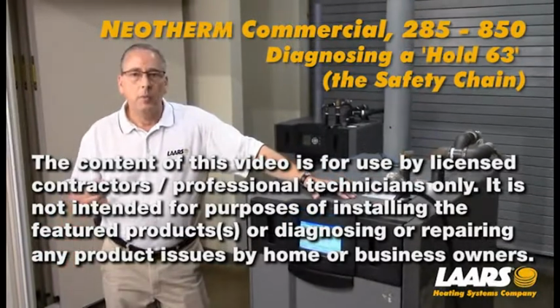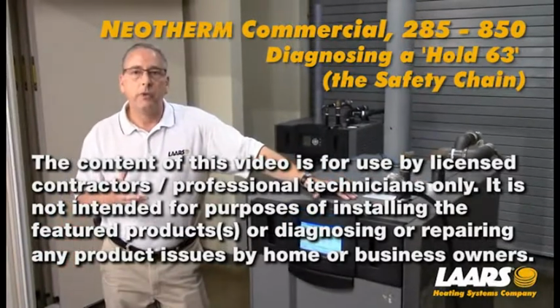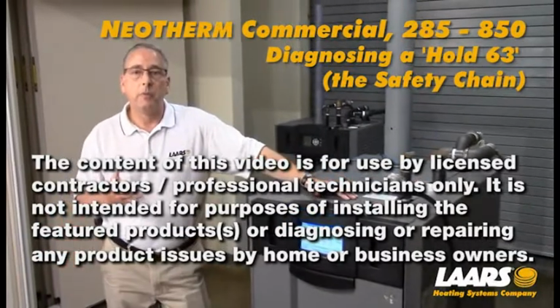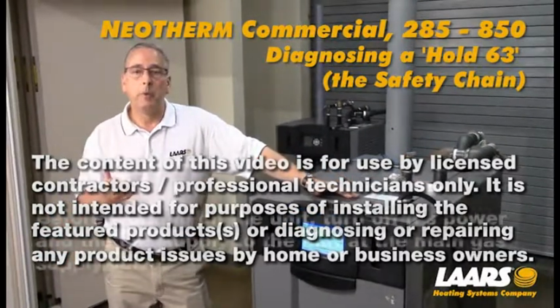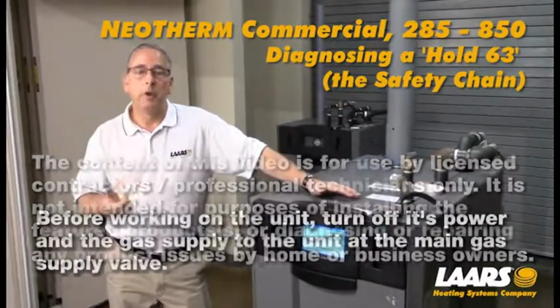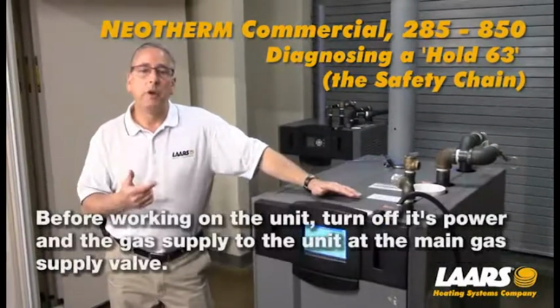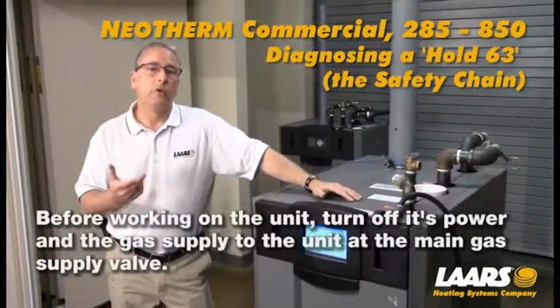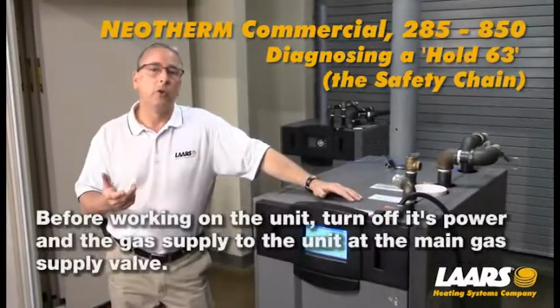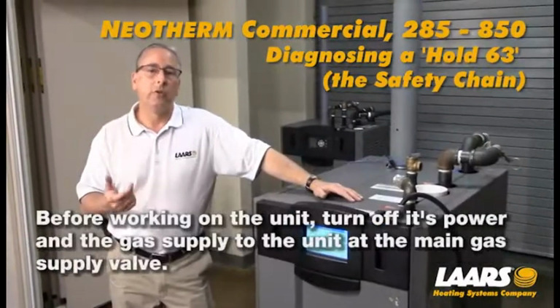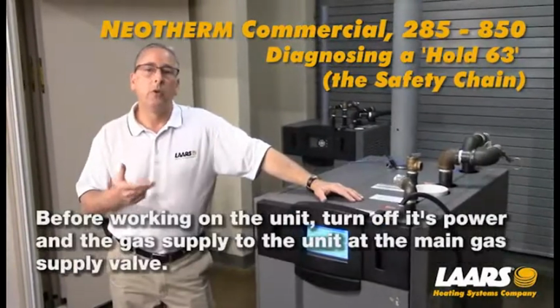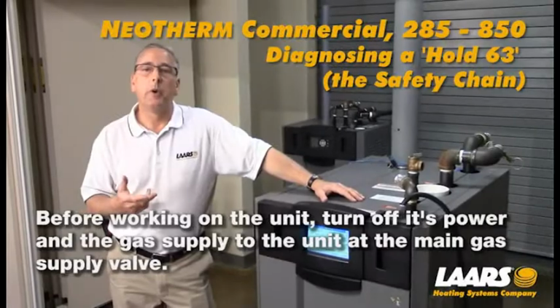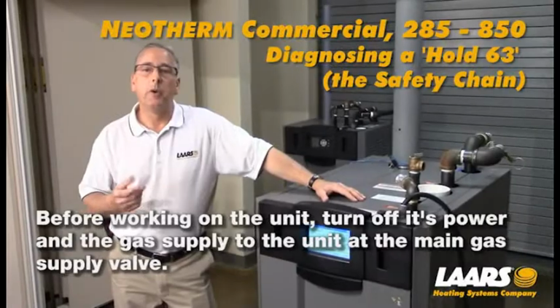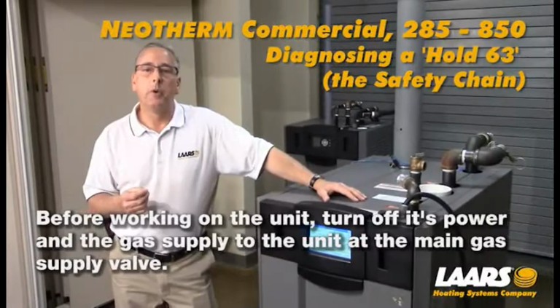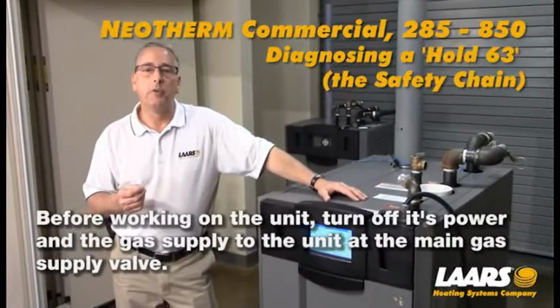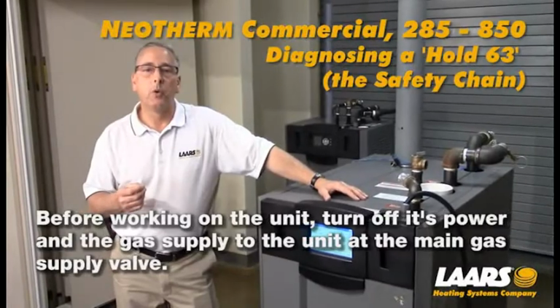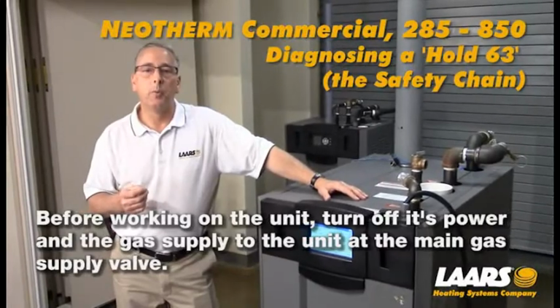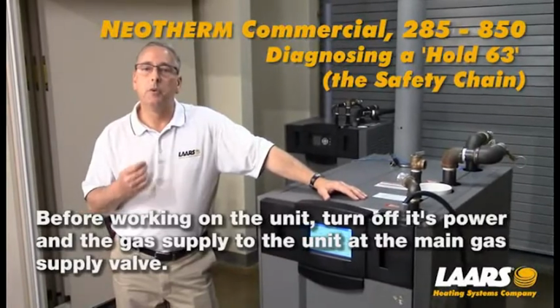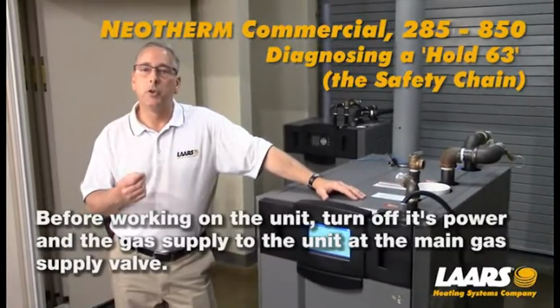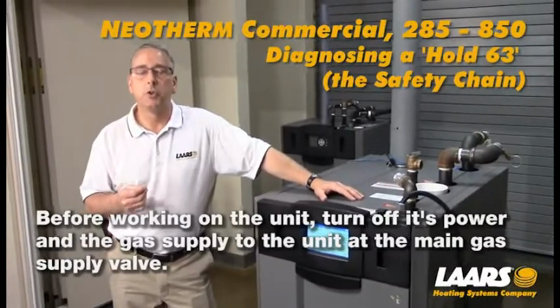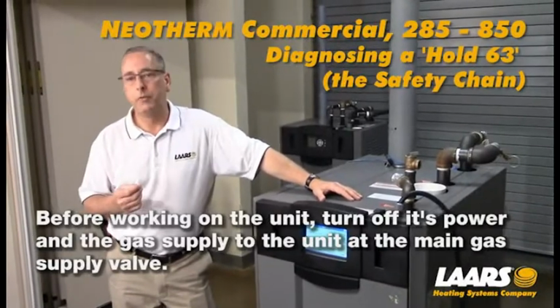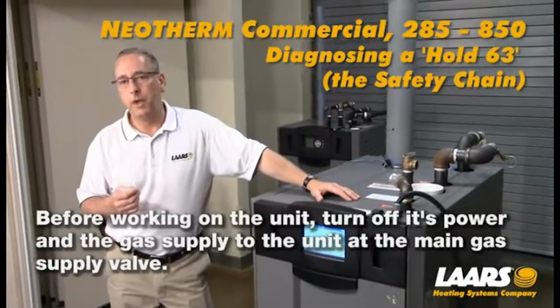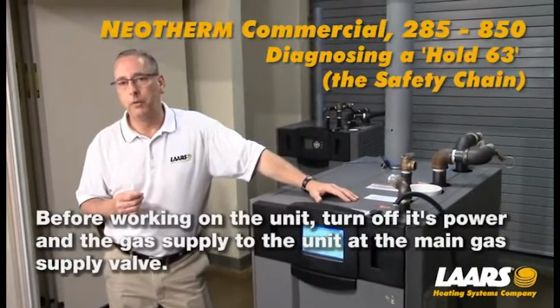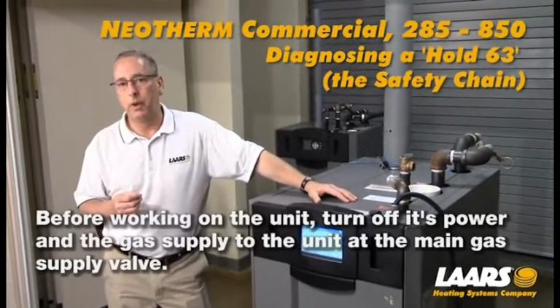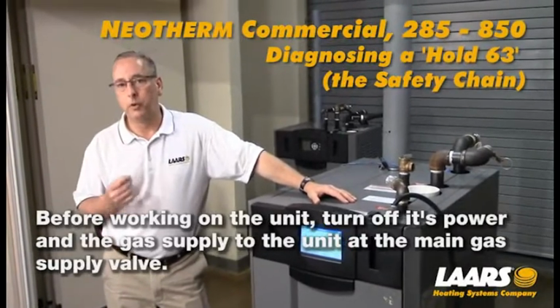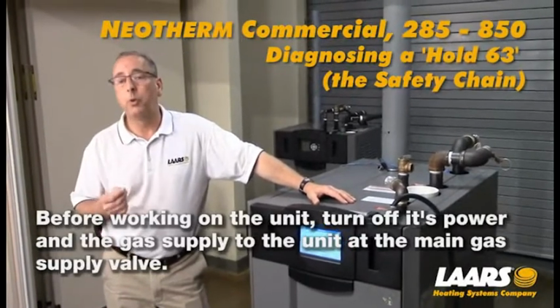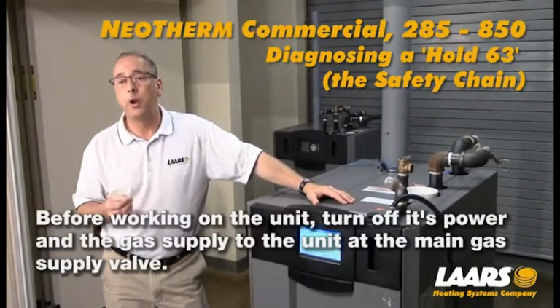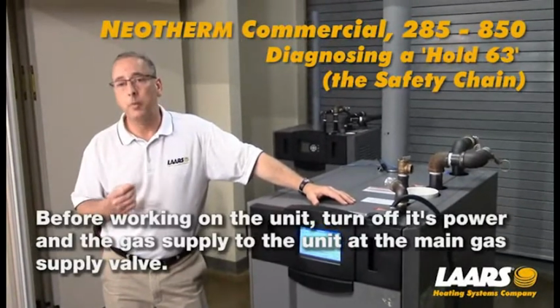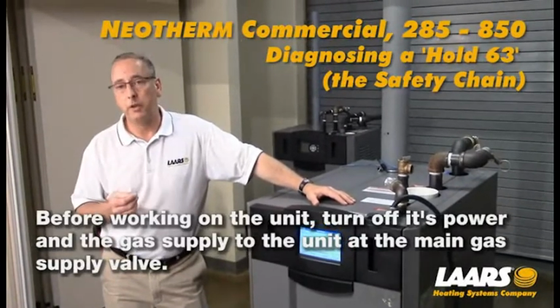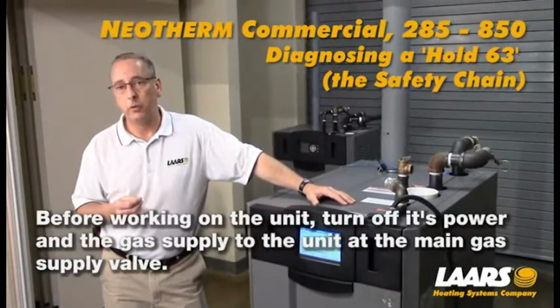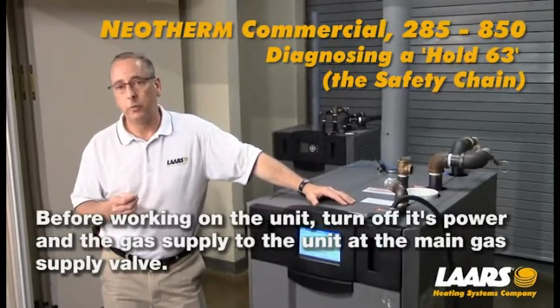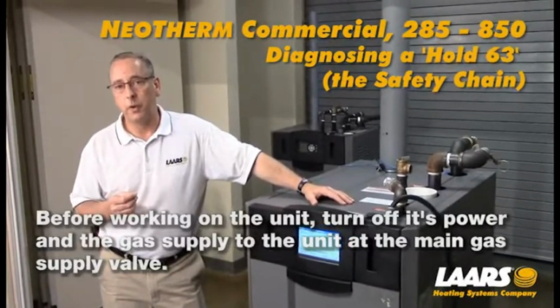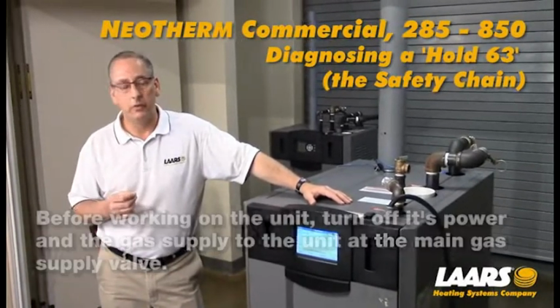Please remember anytime you're servicing or repairing a piece of equipment you must shut off gas and electric prior to making those repairs.